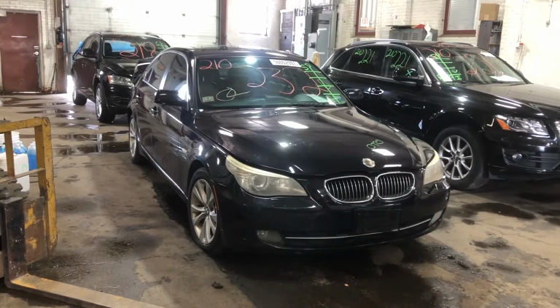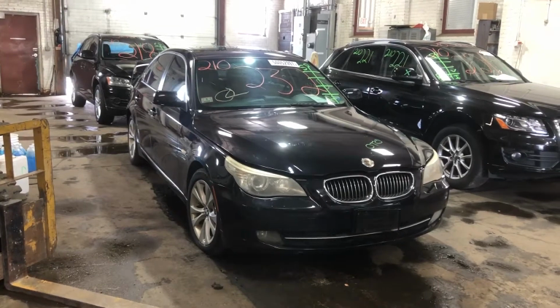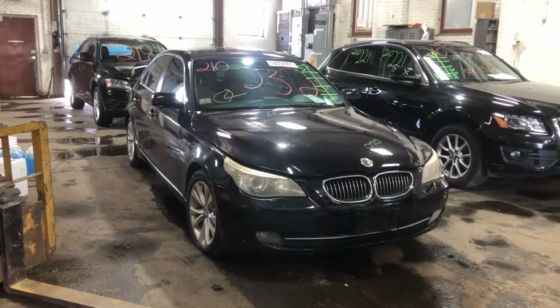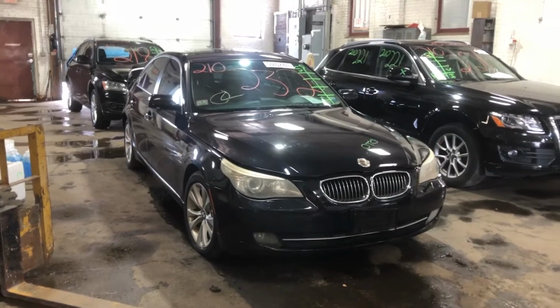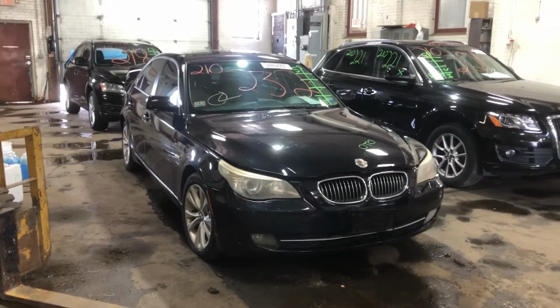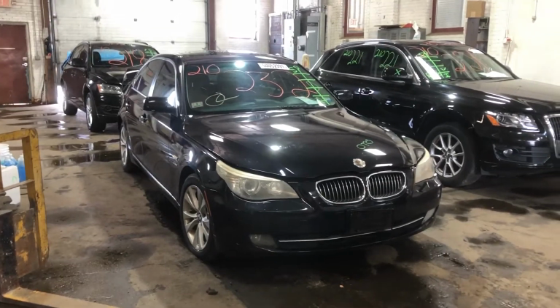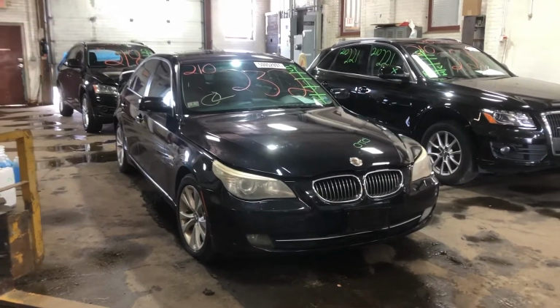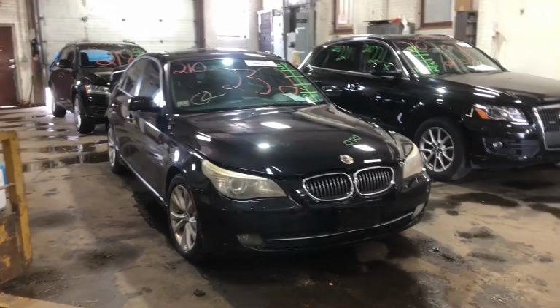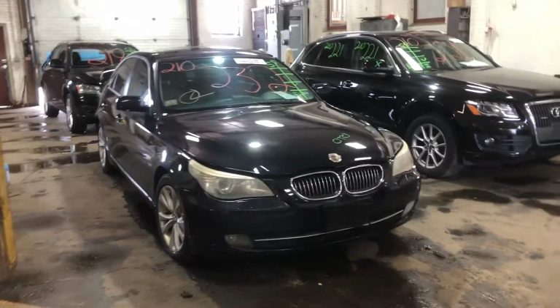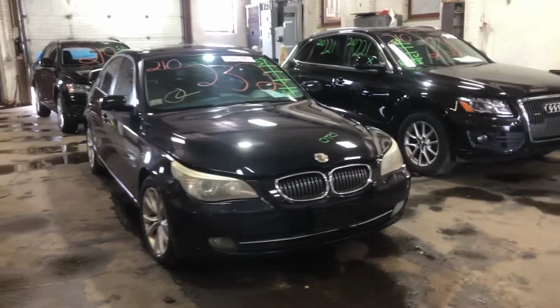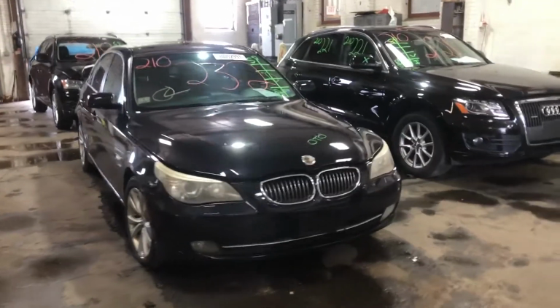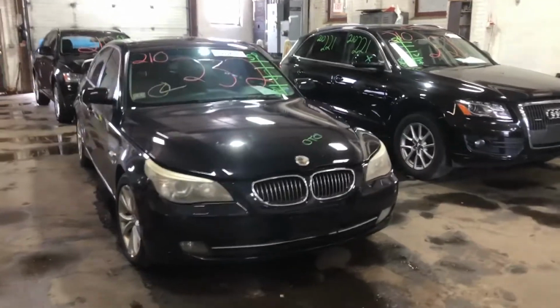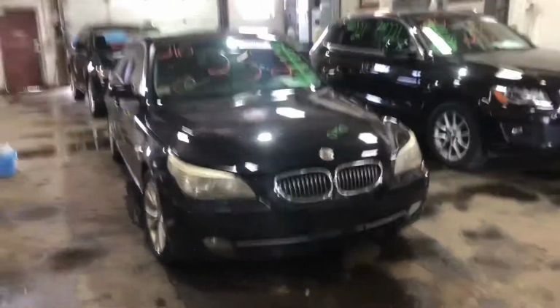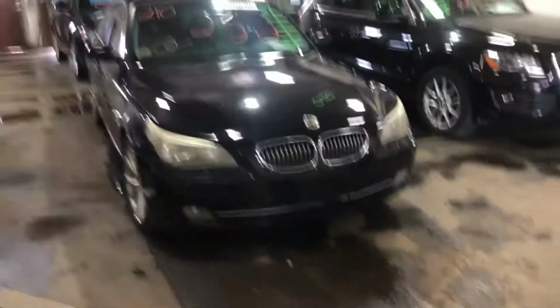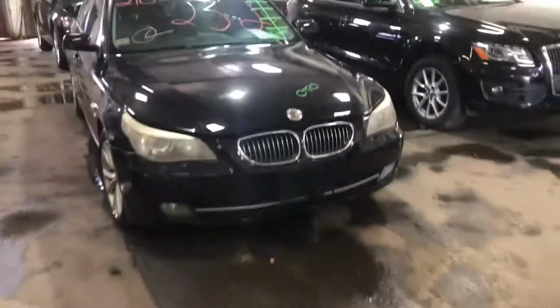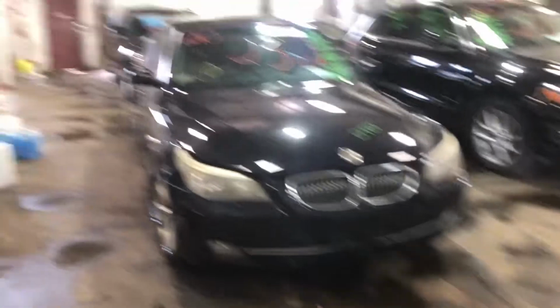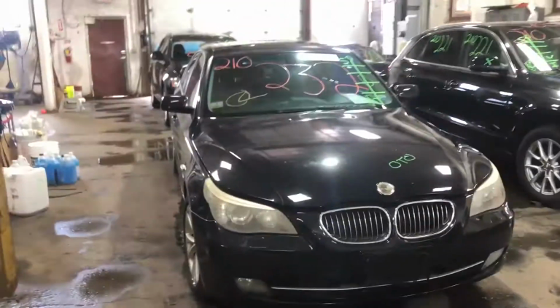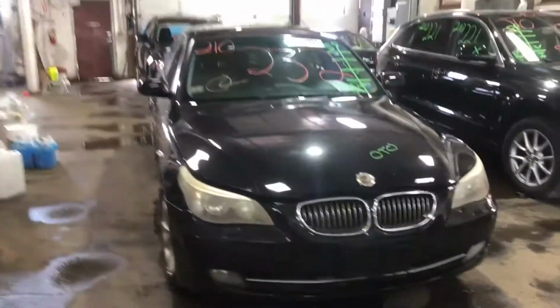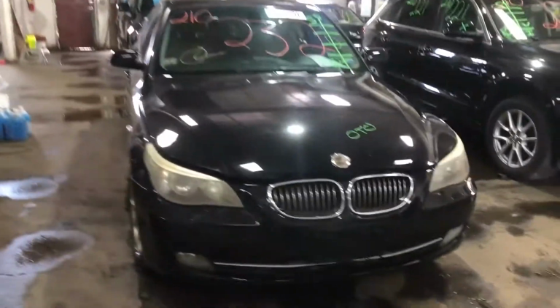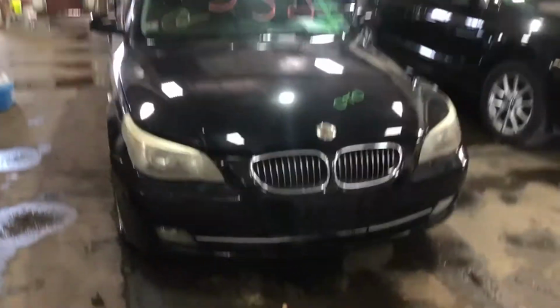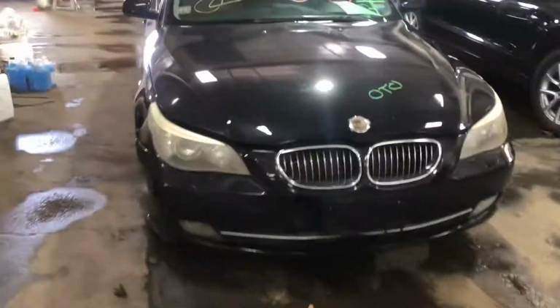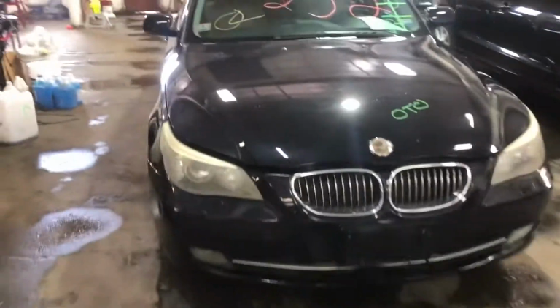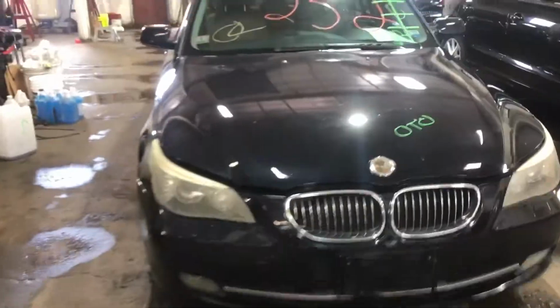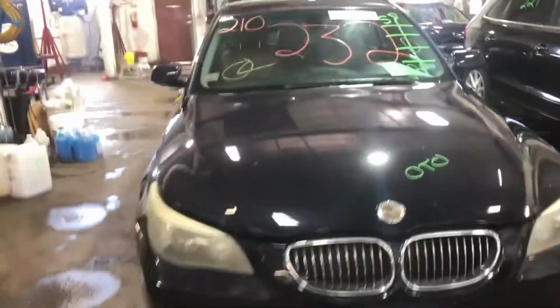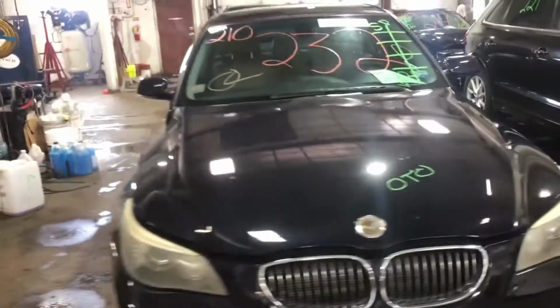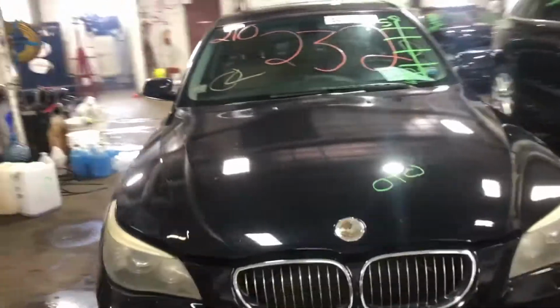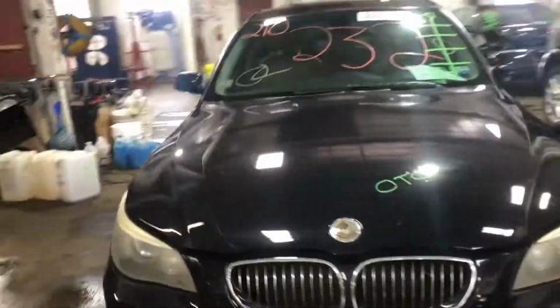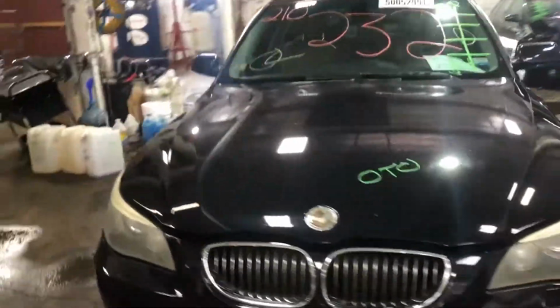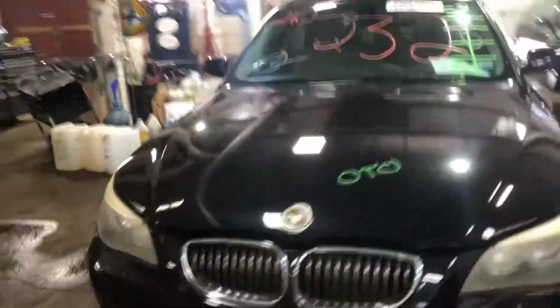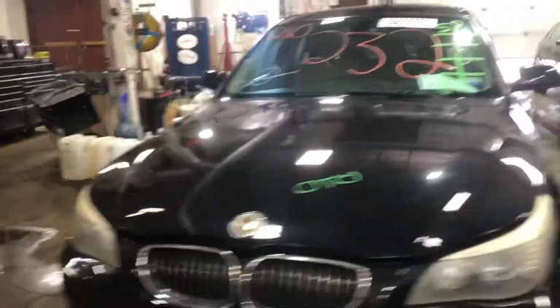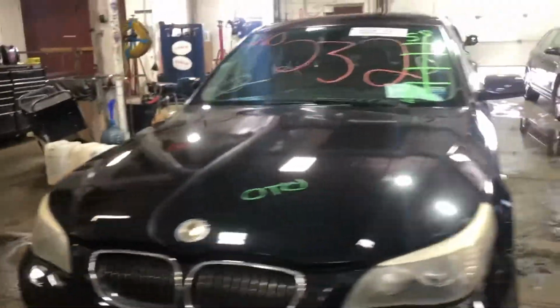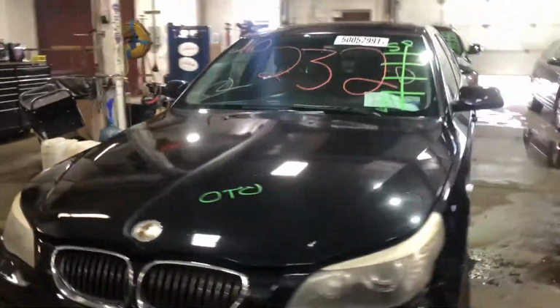Welcome to Tom's Foreign Auto Parts Video Inventory. Today stock number 210232.